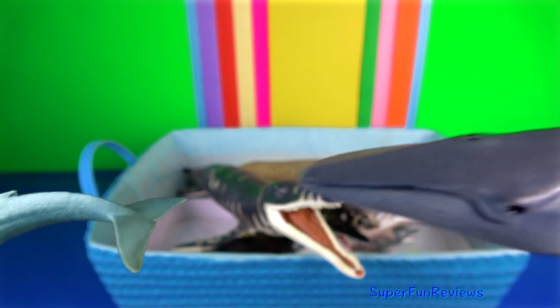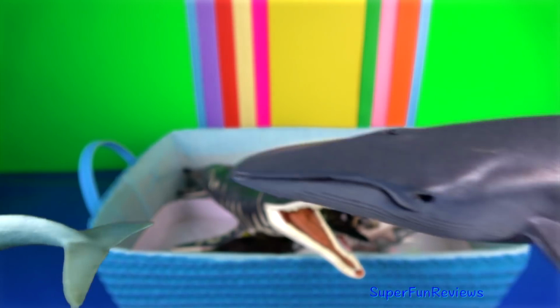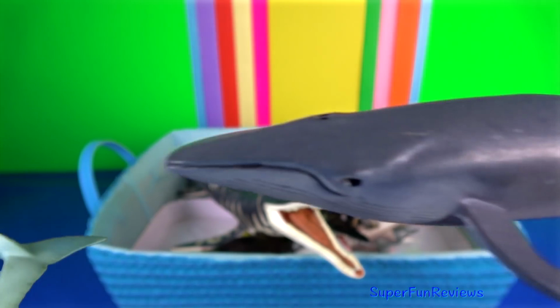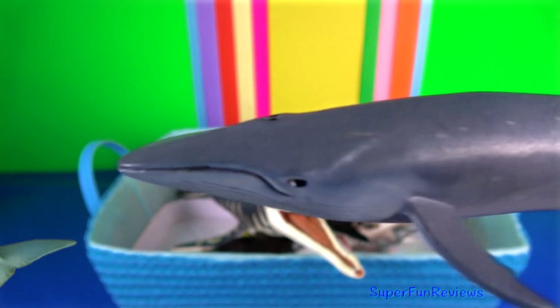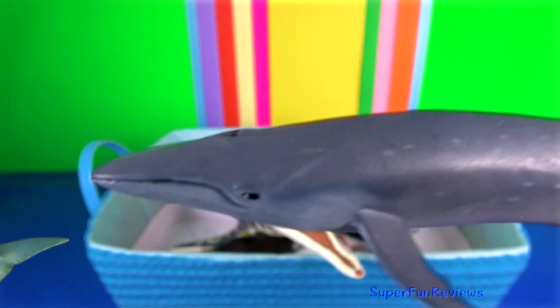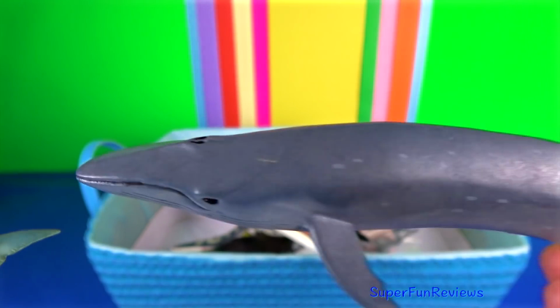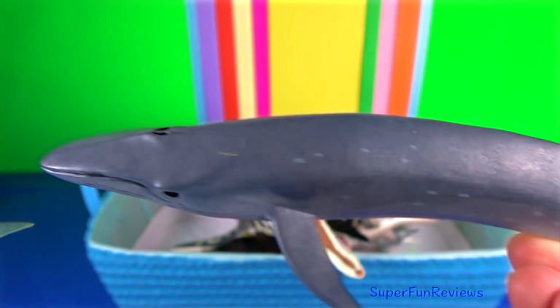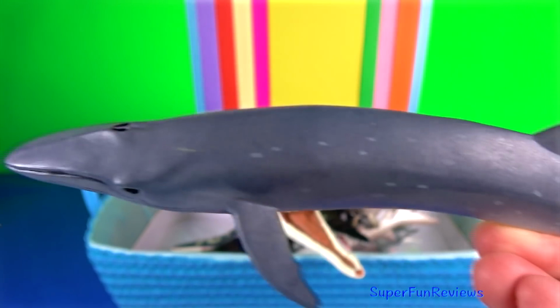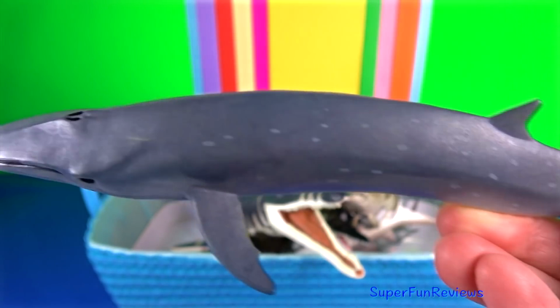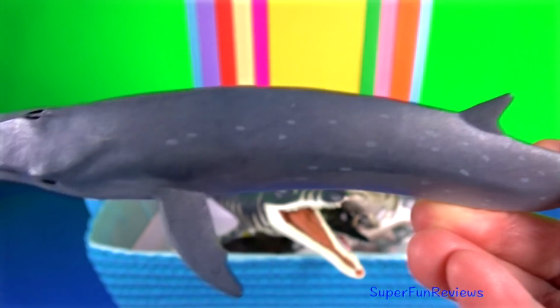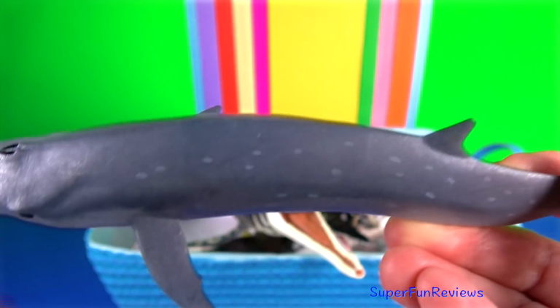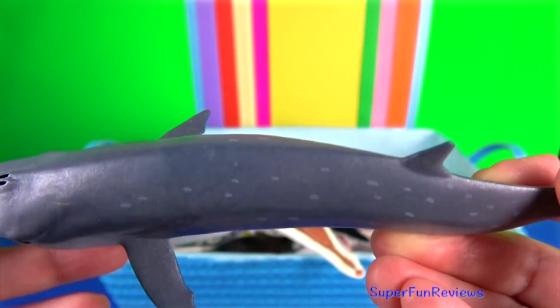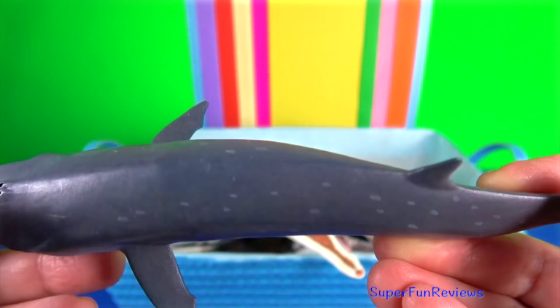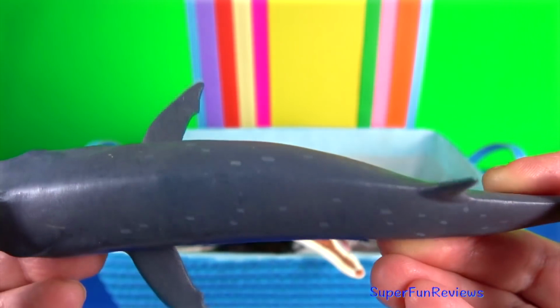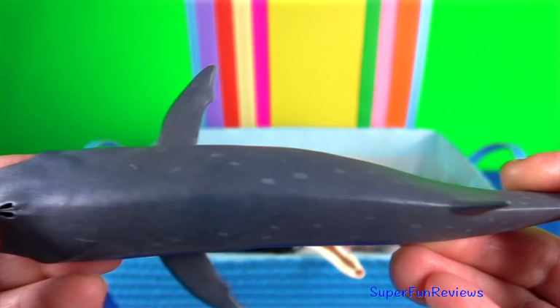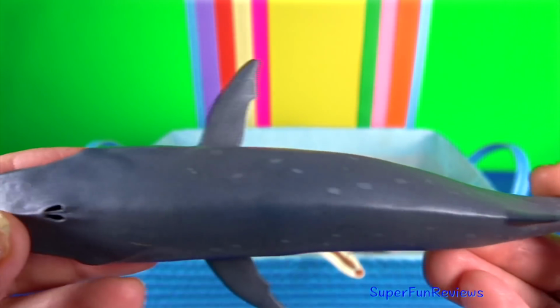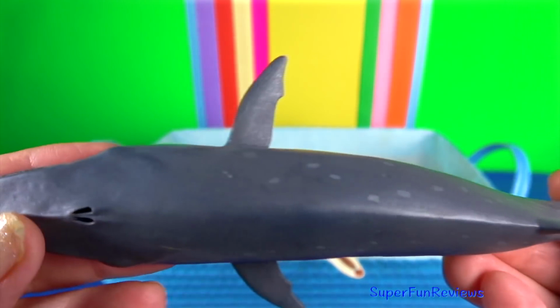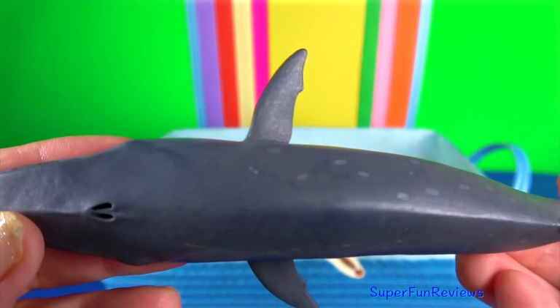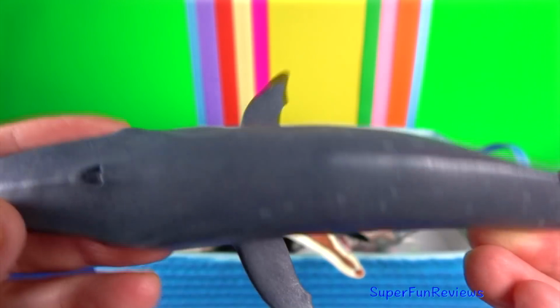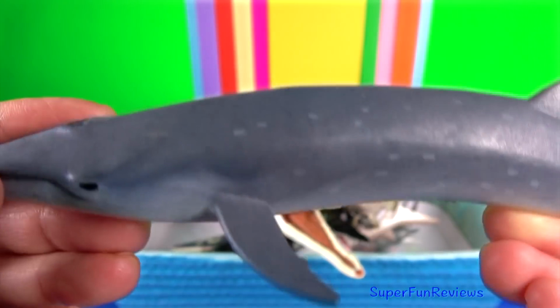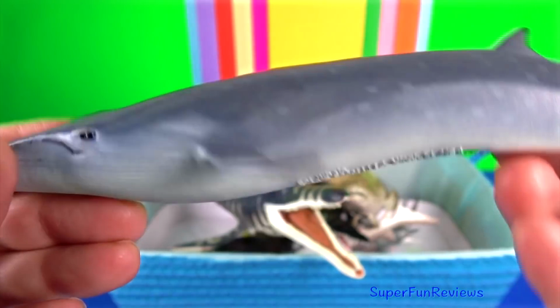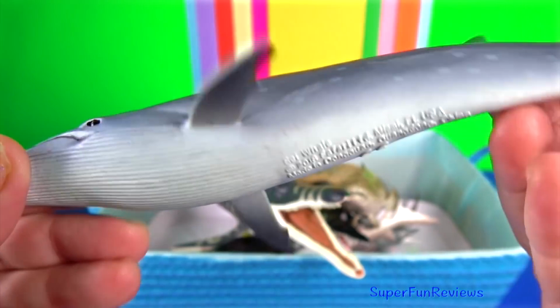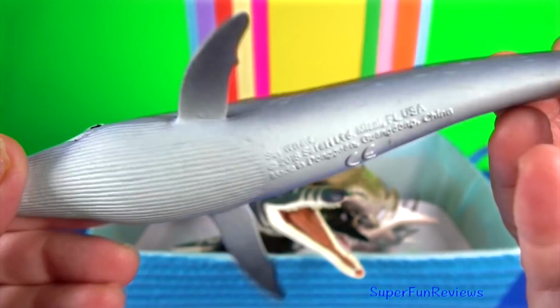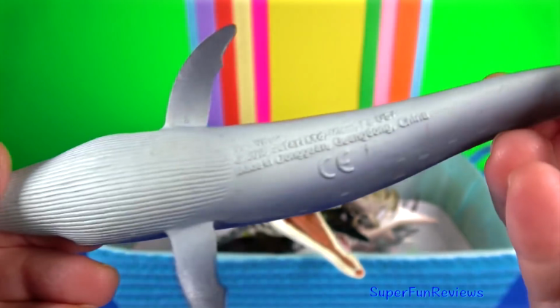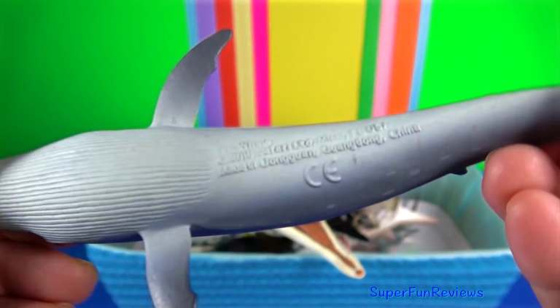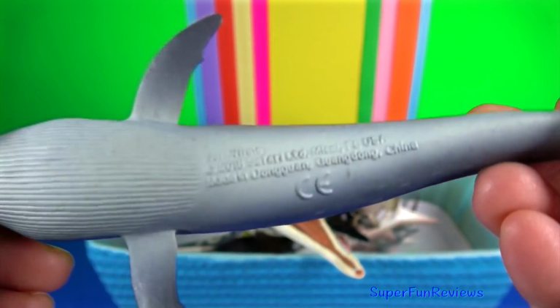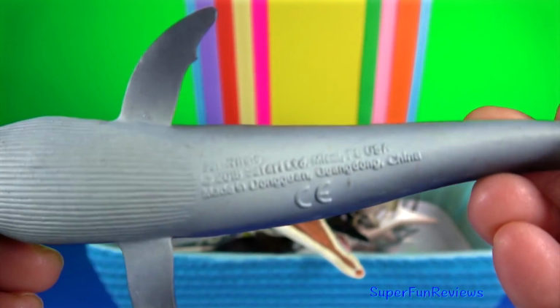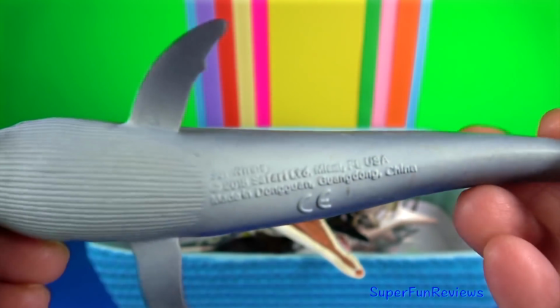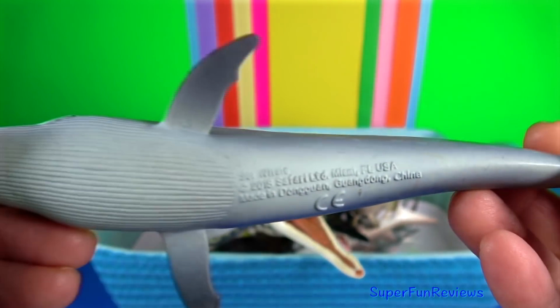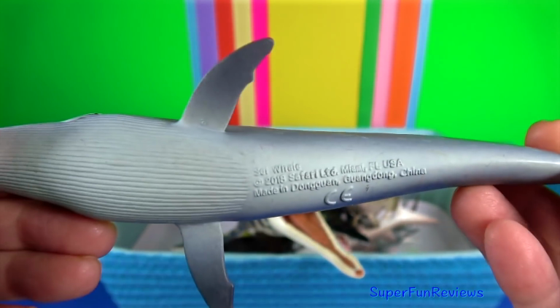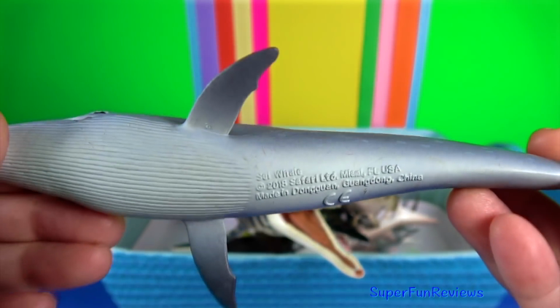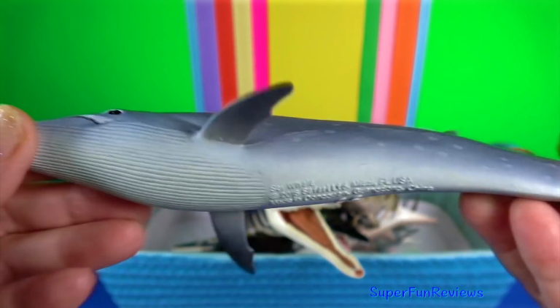Sei whale. They usually travel alone or in pods of up to six individuals.